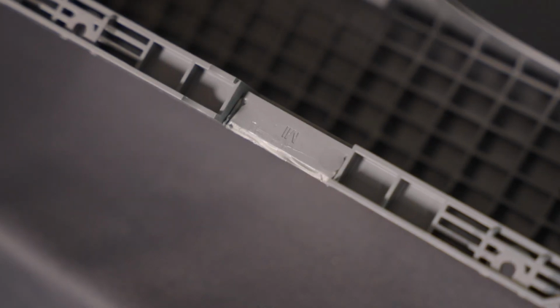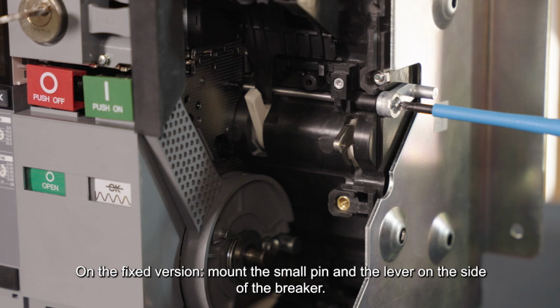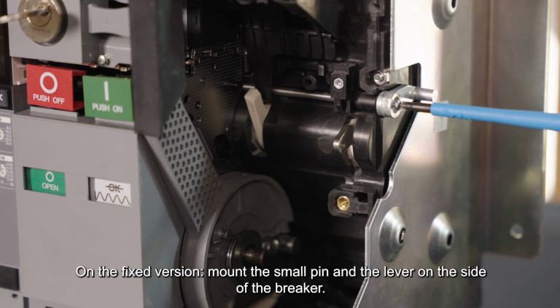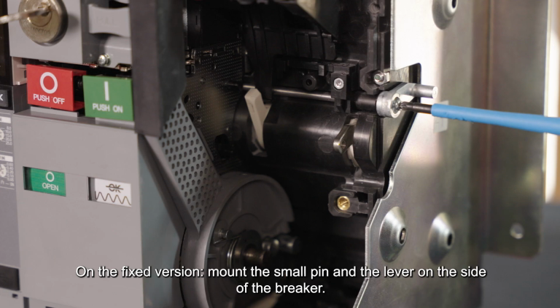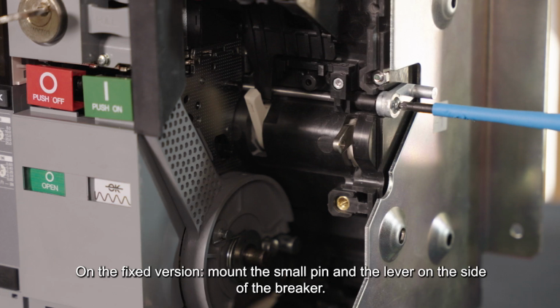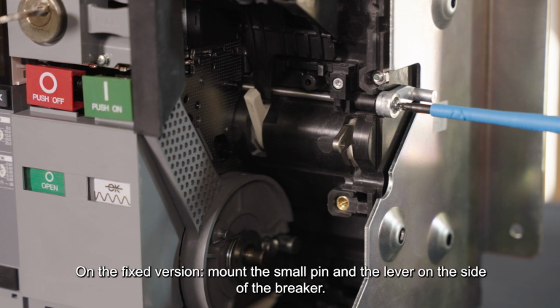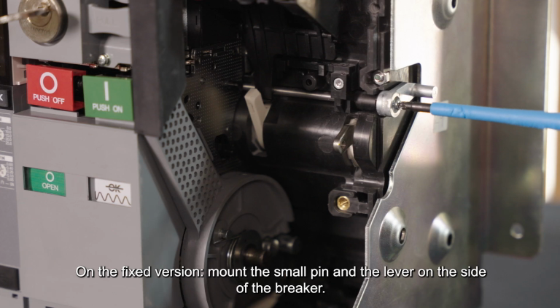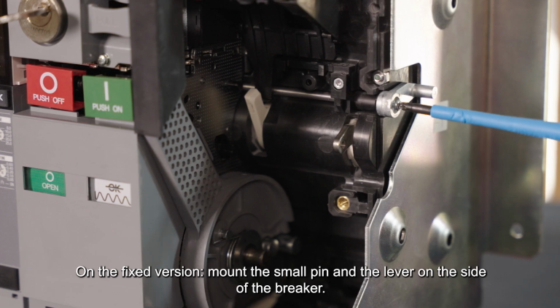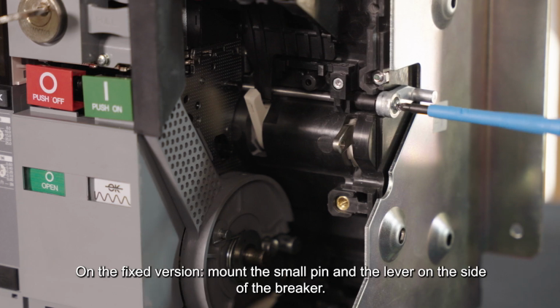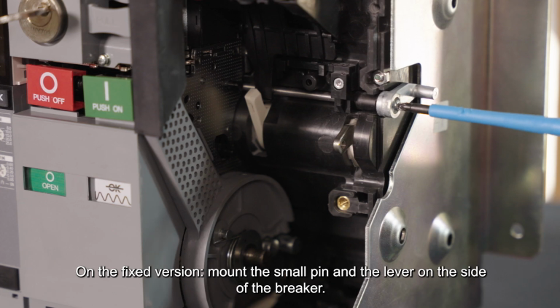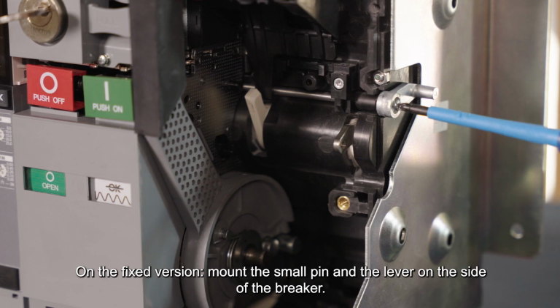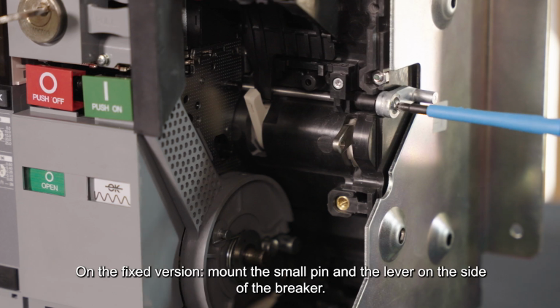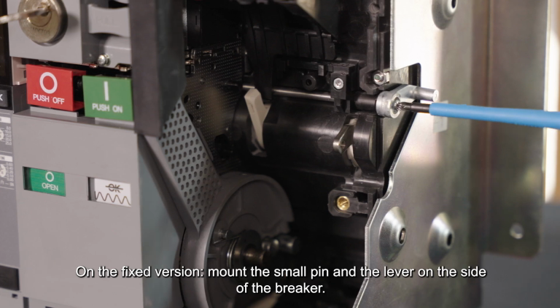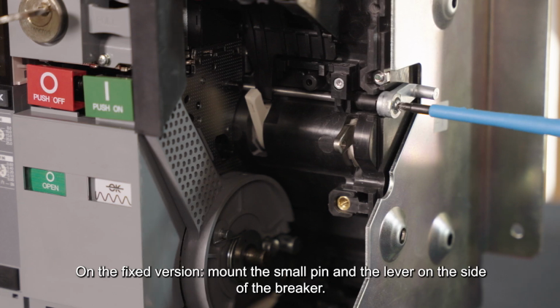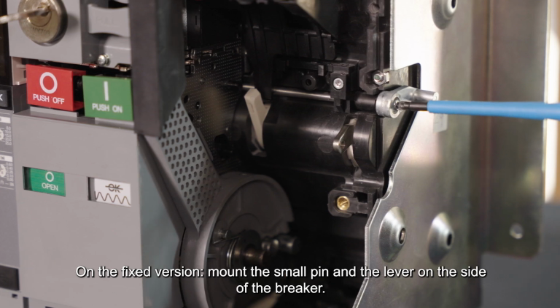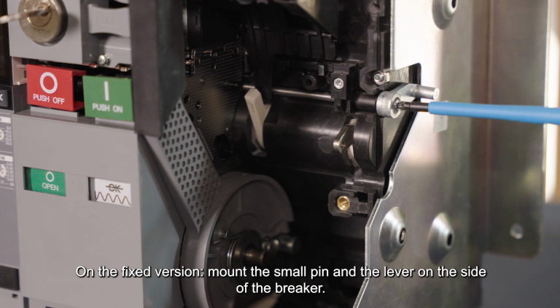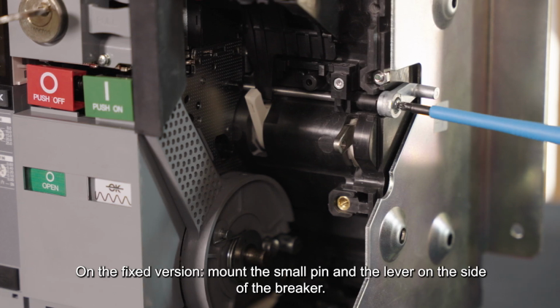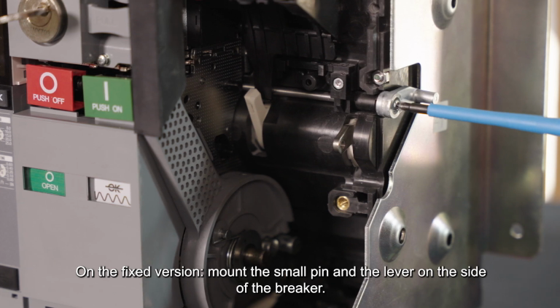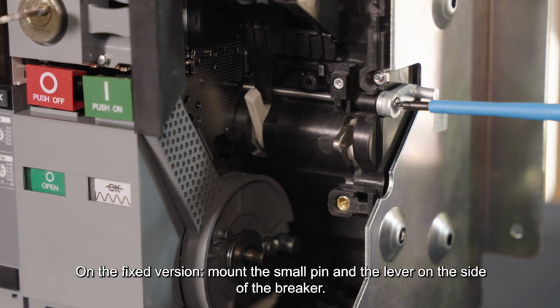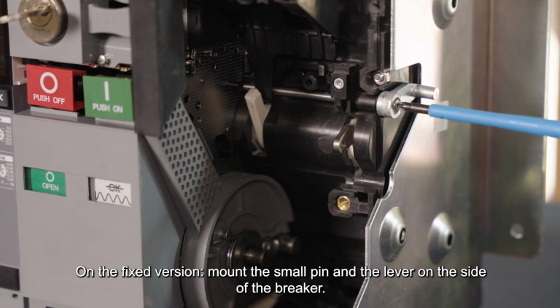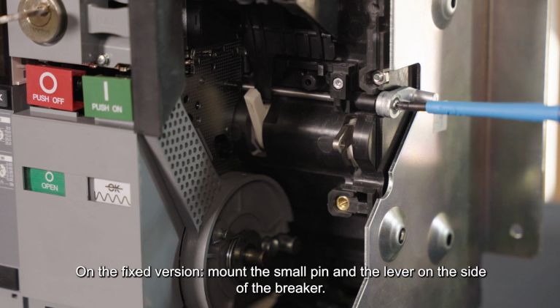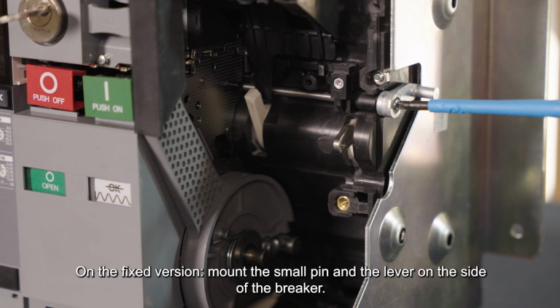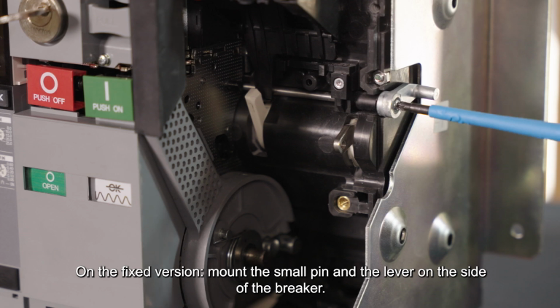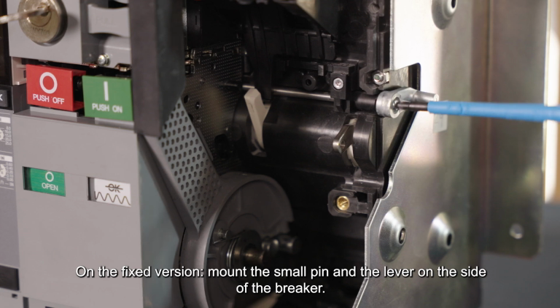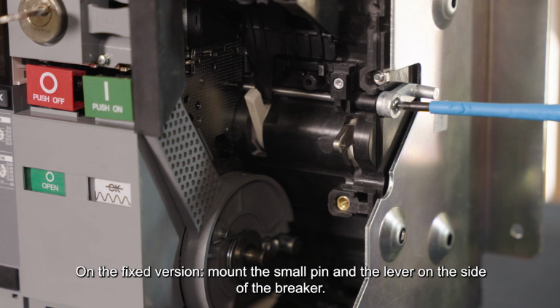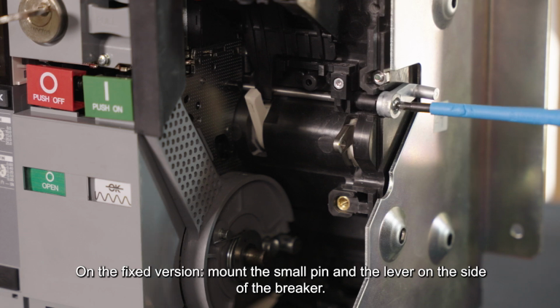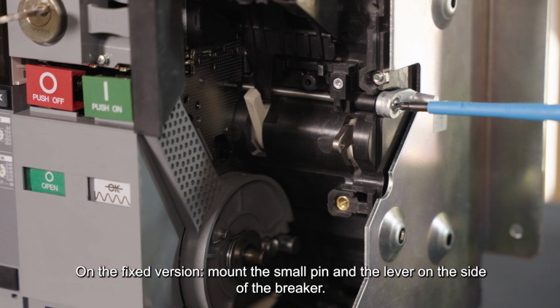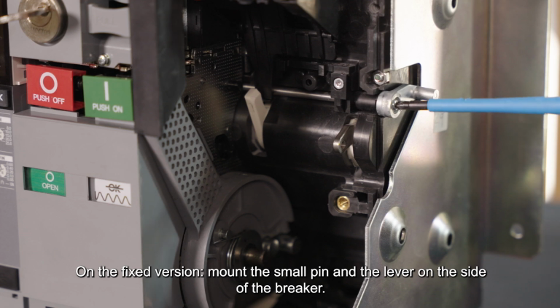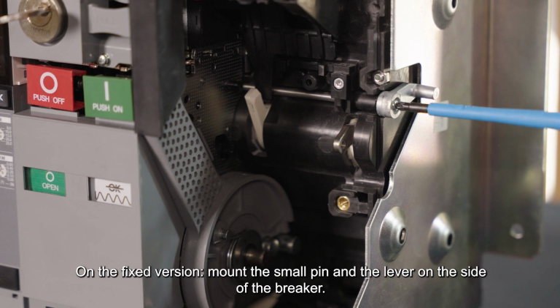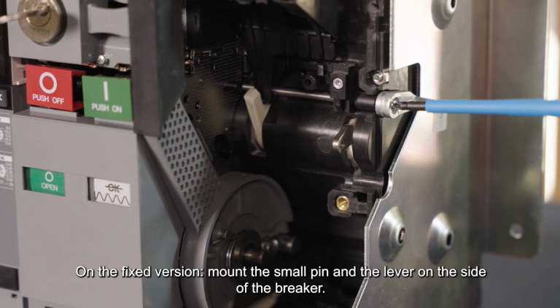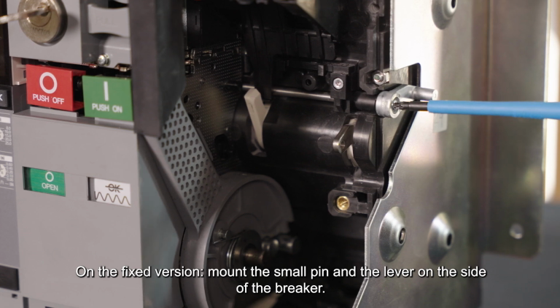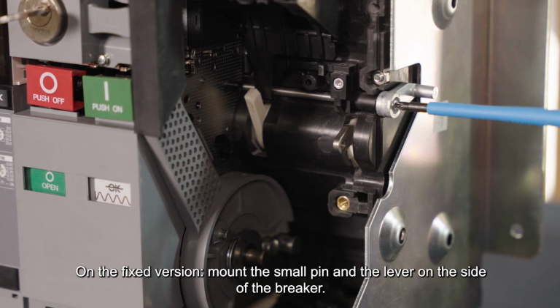On the fixed version, mount the small pin and the lever on the side of the breaker.